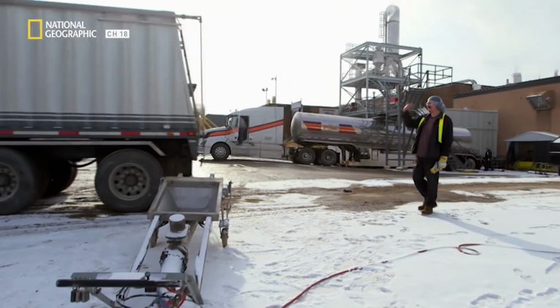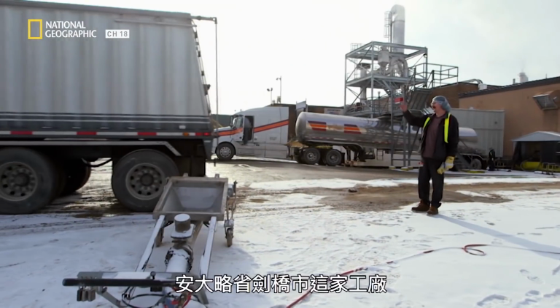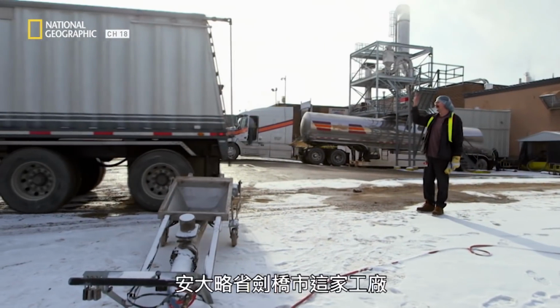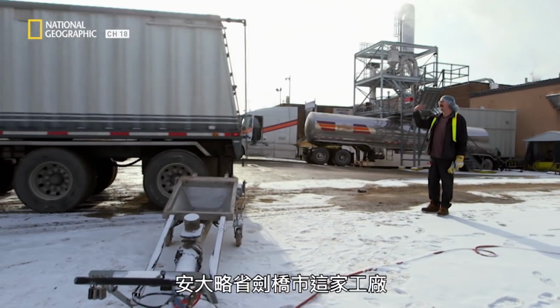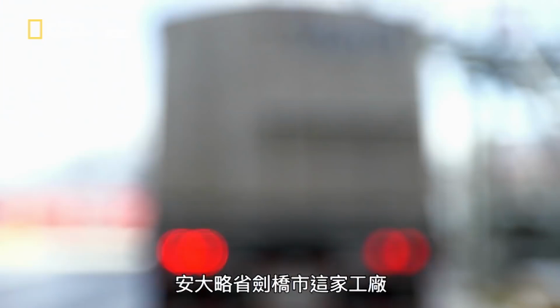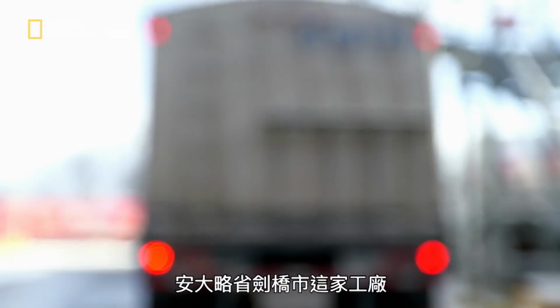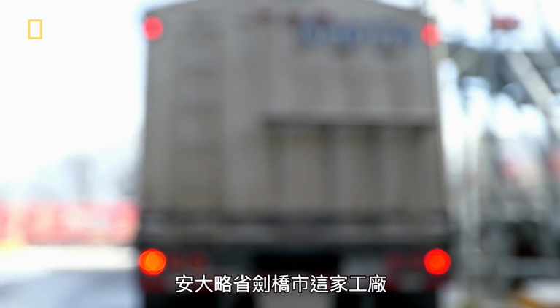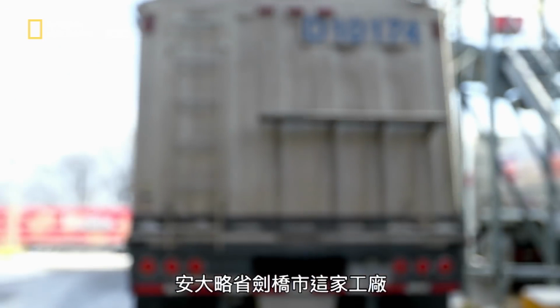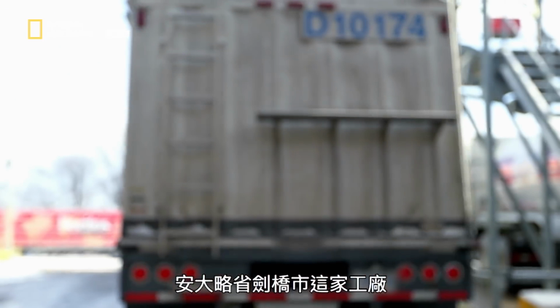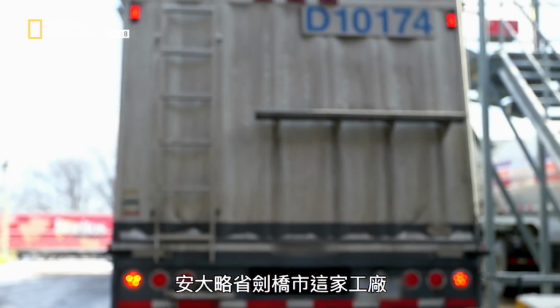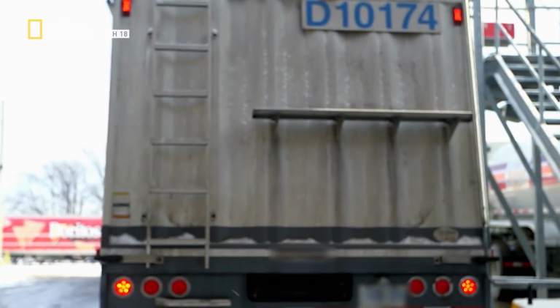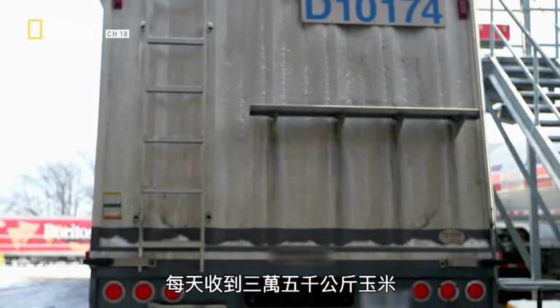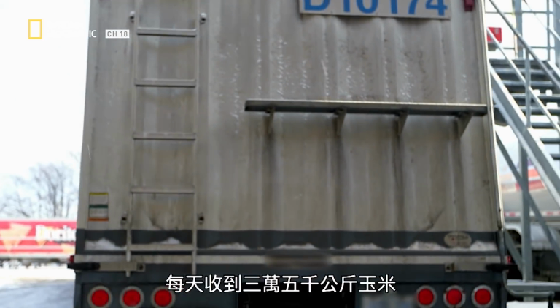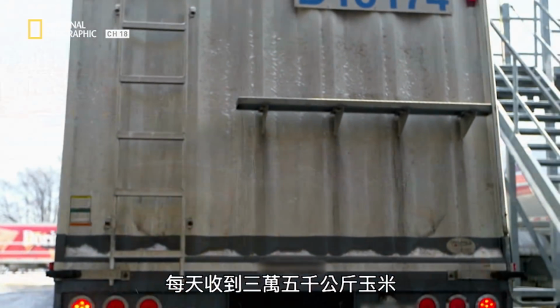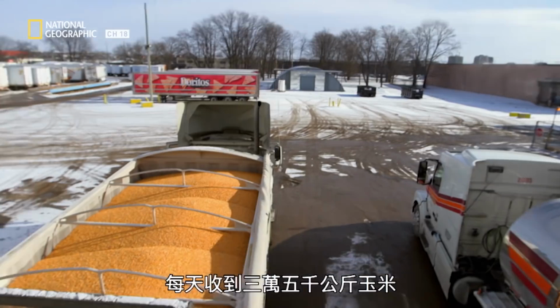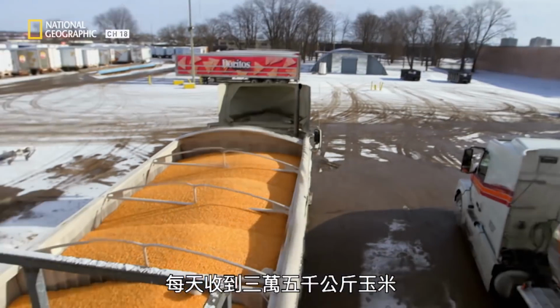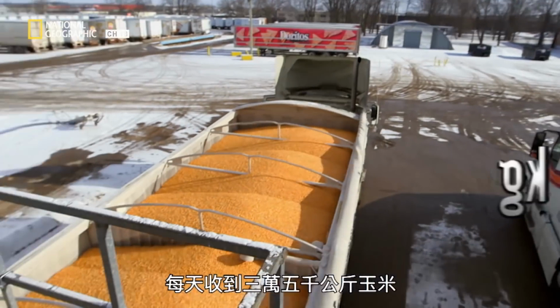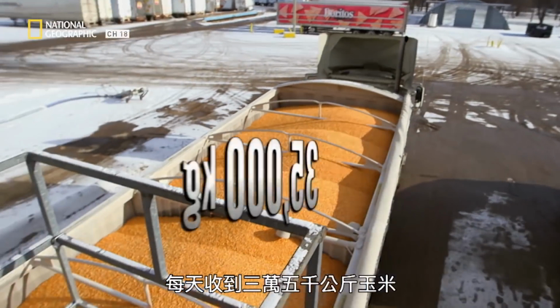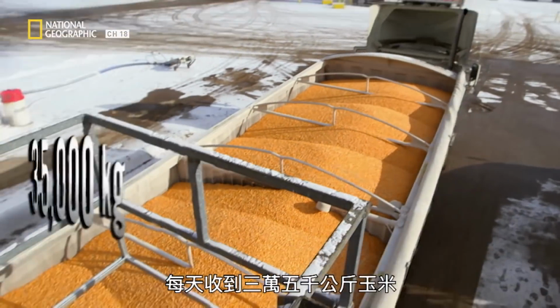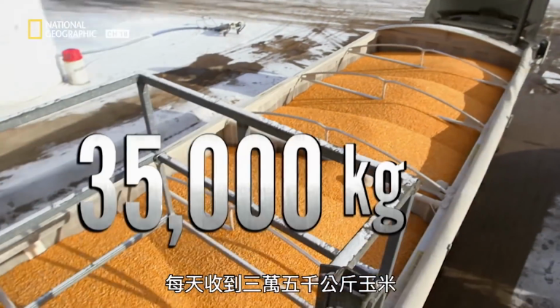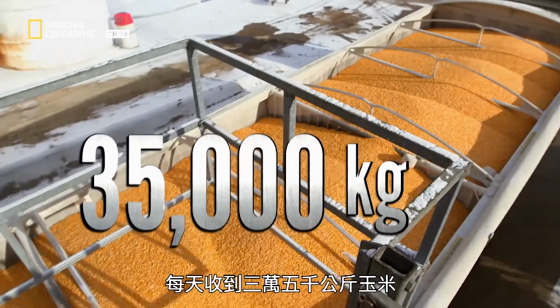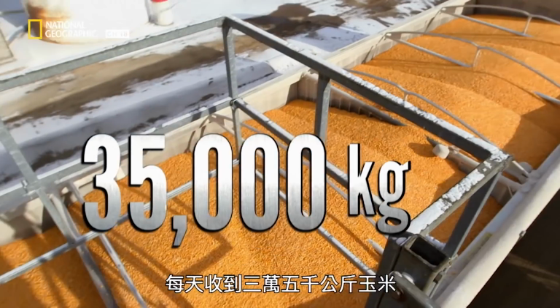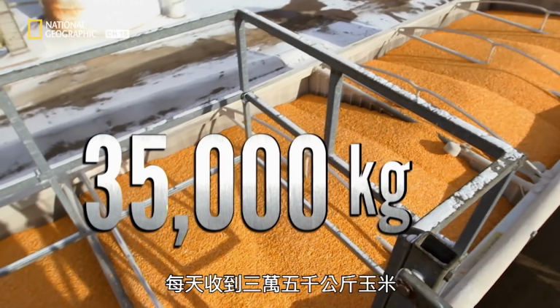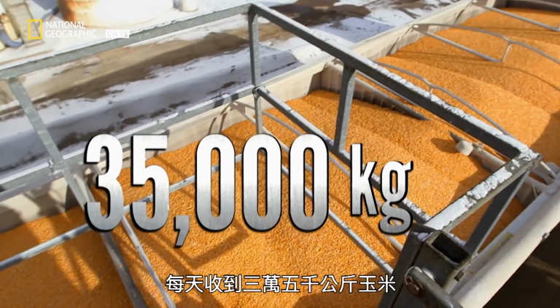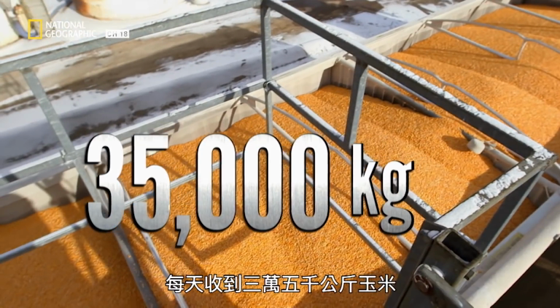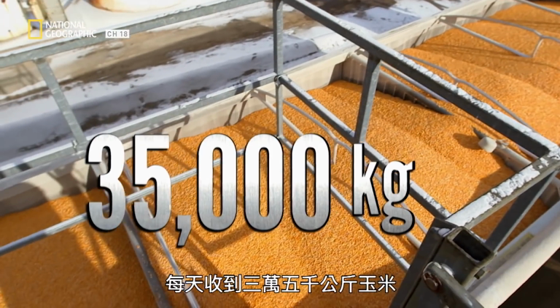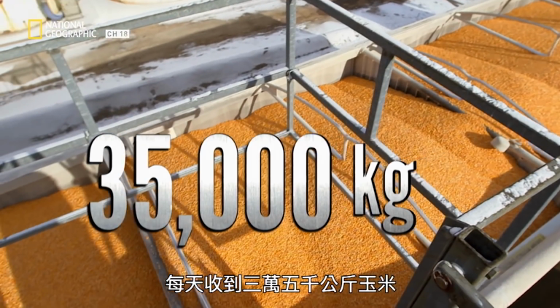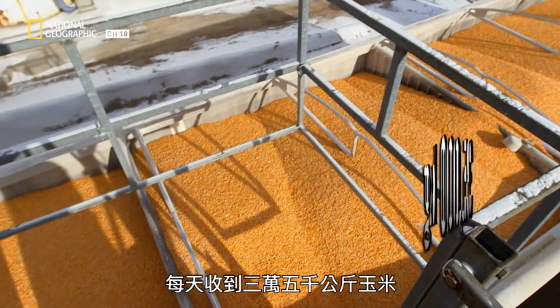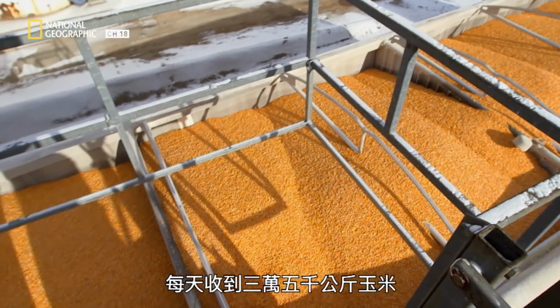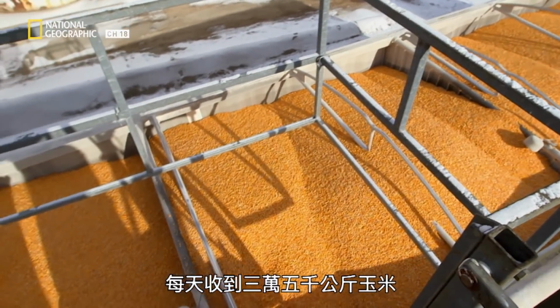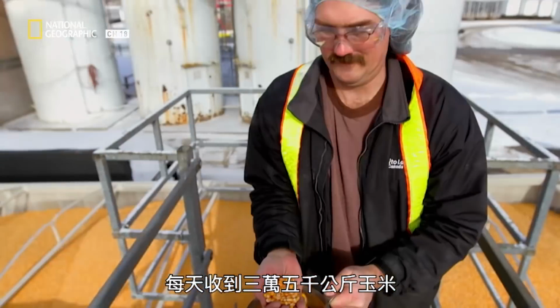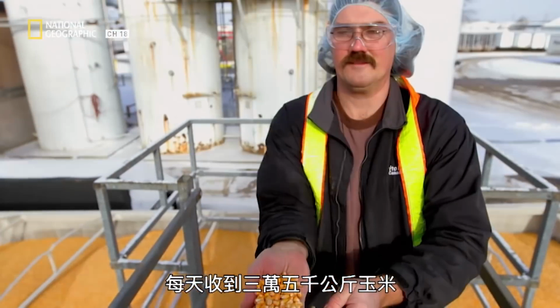This factory in Cambridge, Ontario receives a delivery of 35,000 kilograms of corn every day.